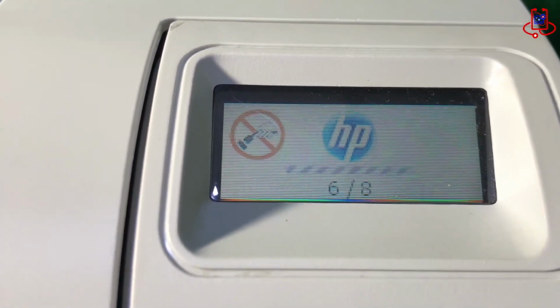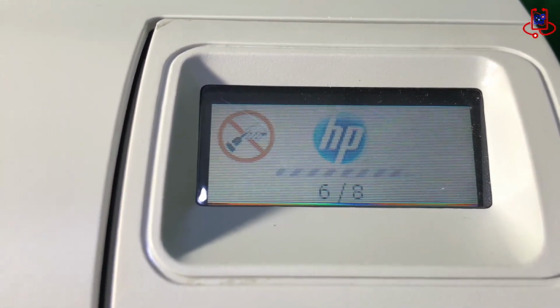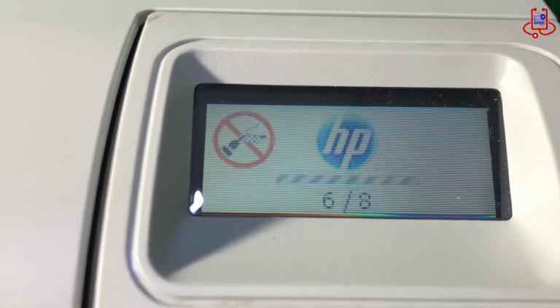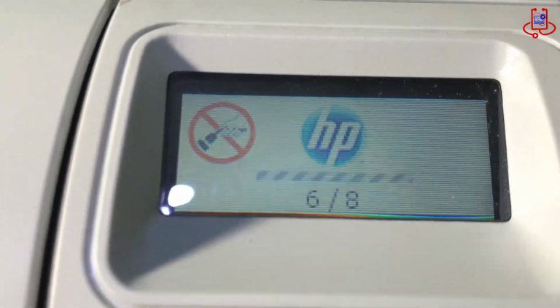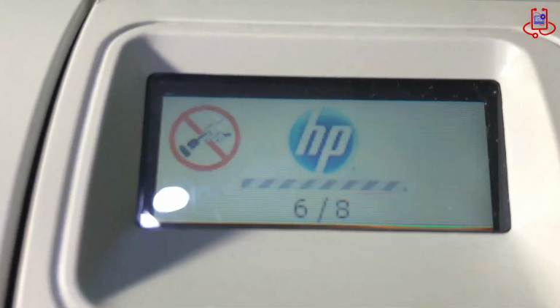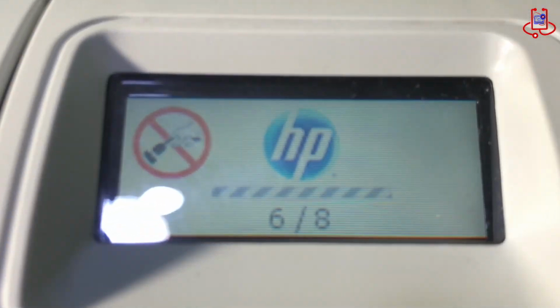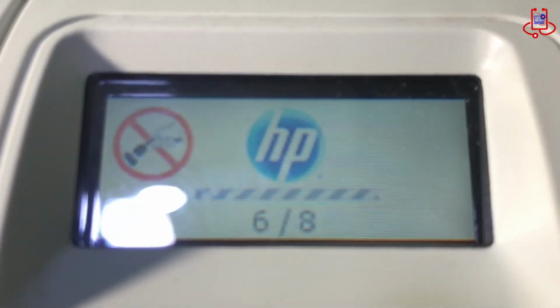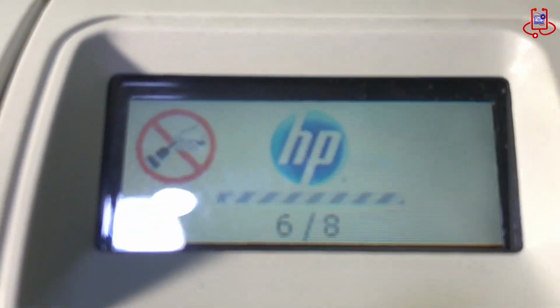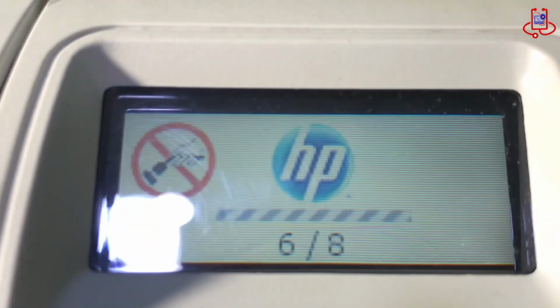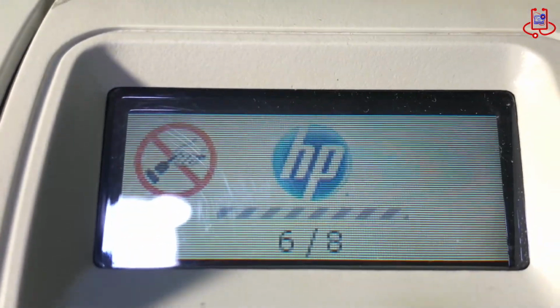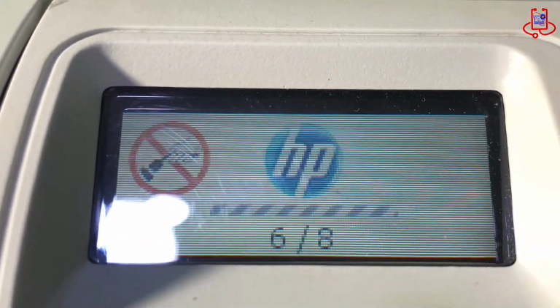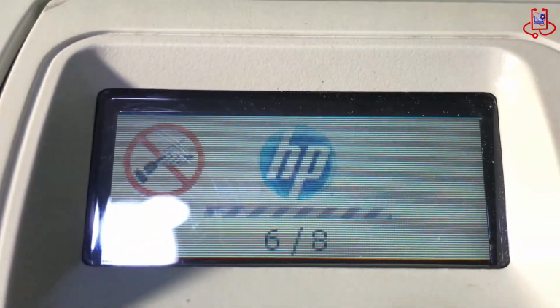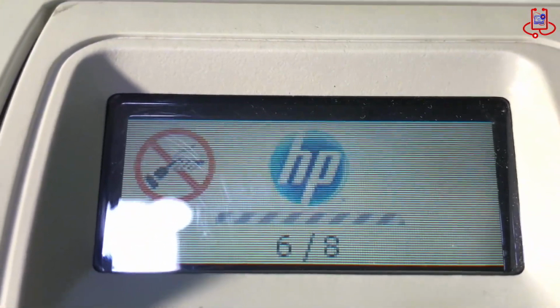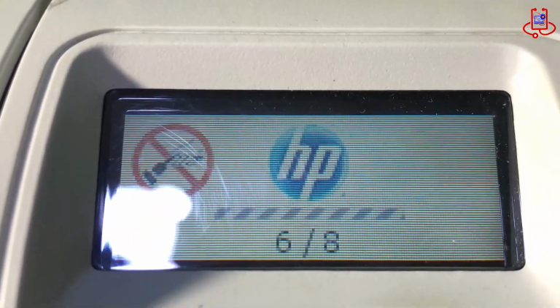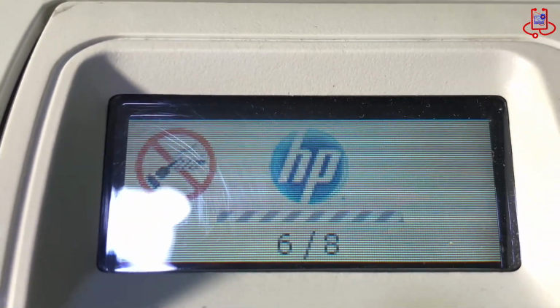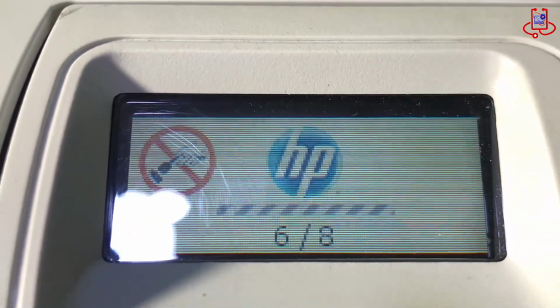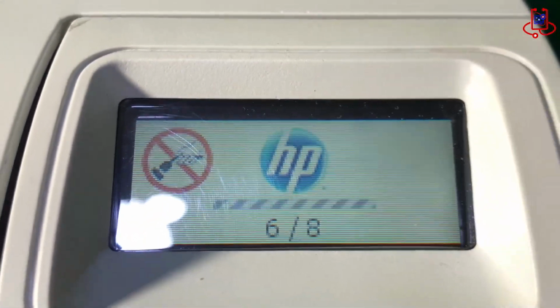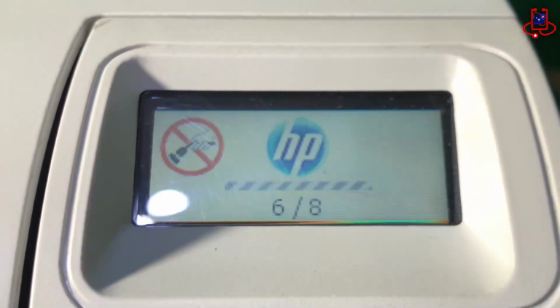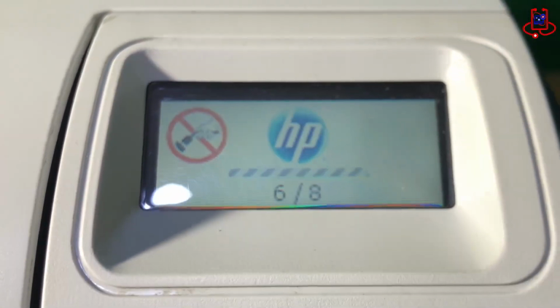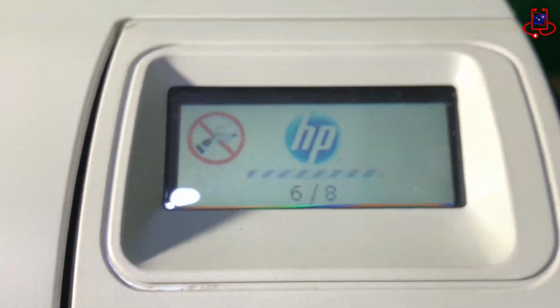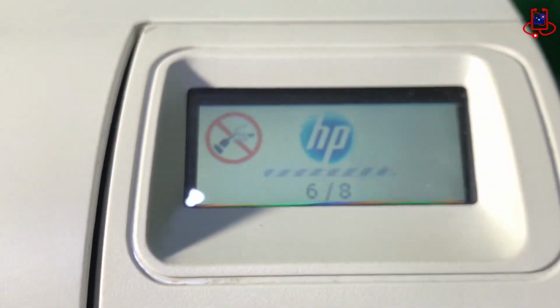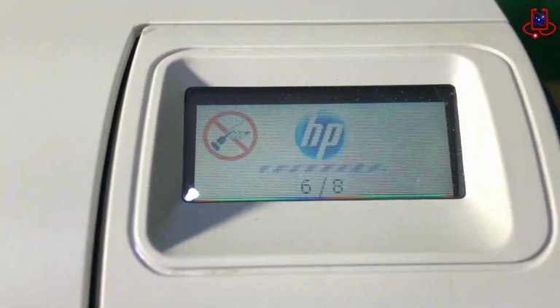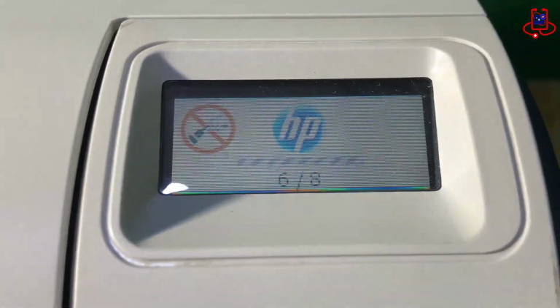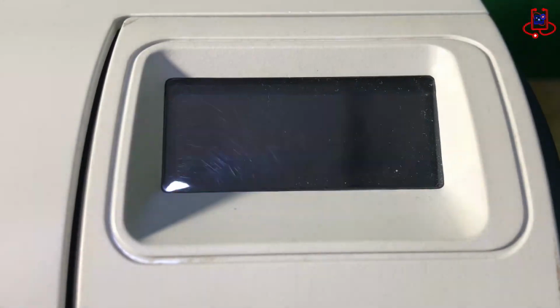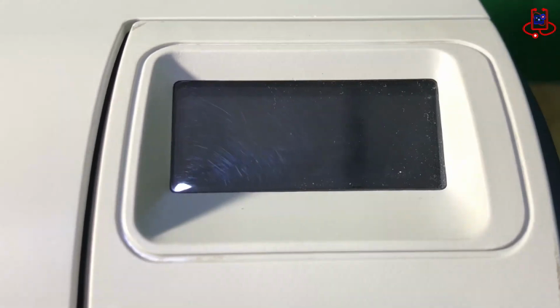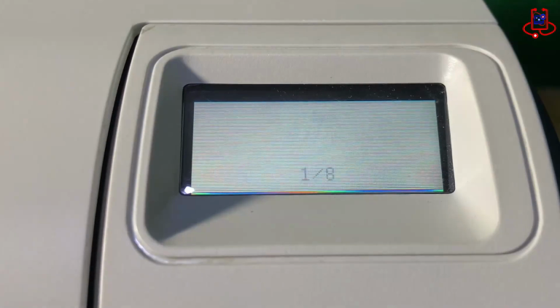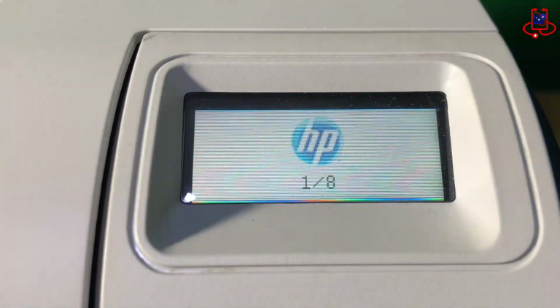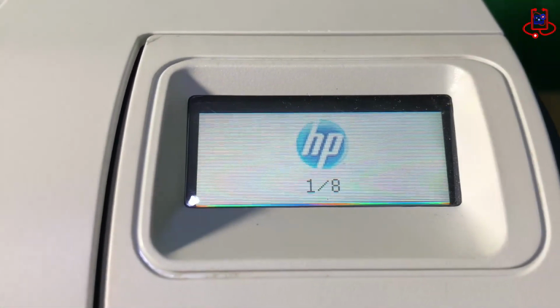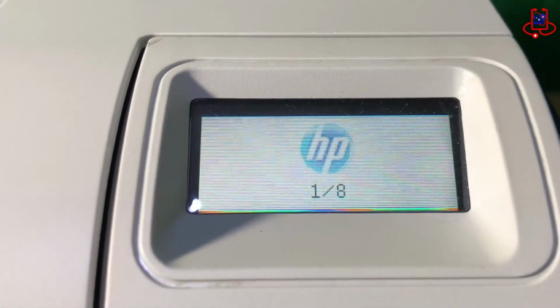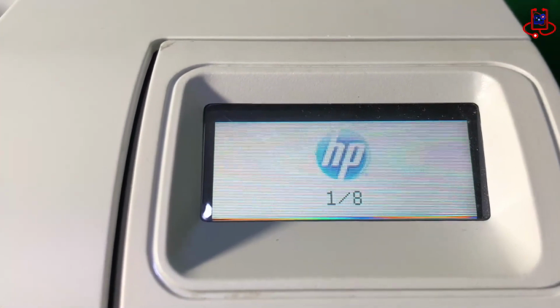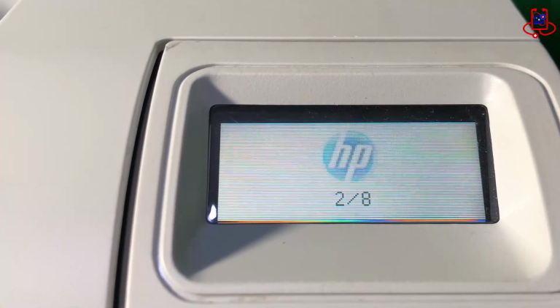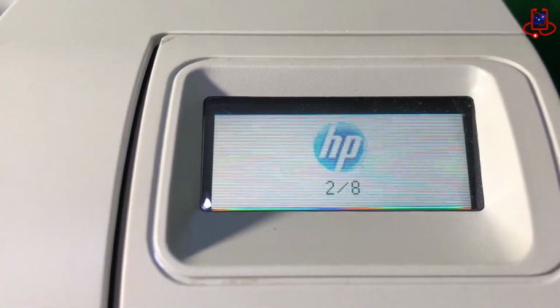Updating the firmware may take 15 to 30 minutes. Please do not turn off your printer and wait for the firmware update to complete fully.